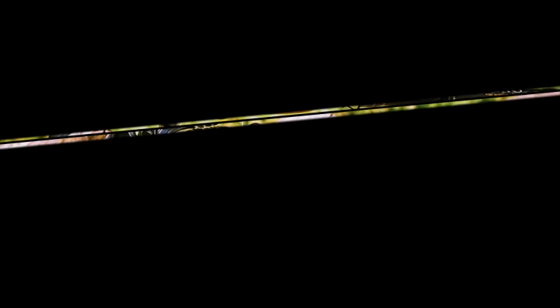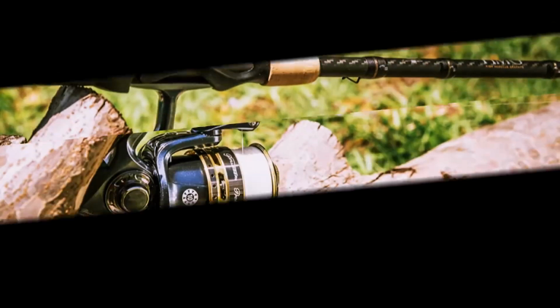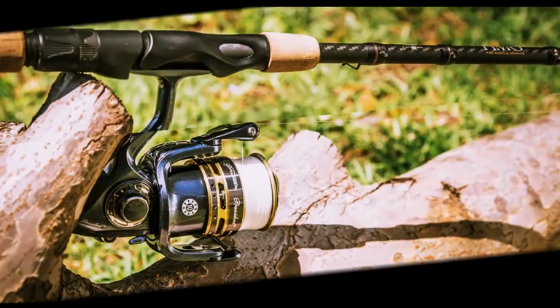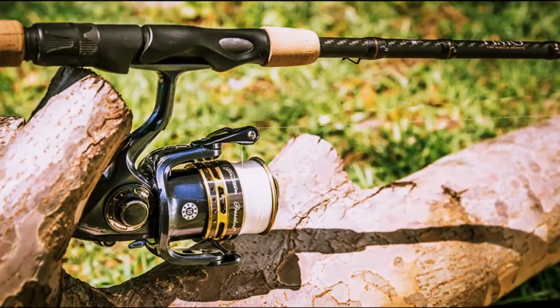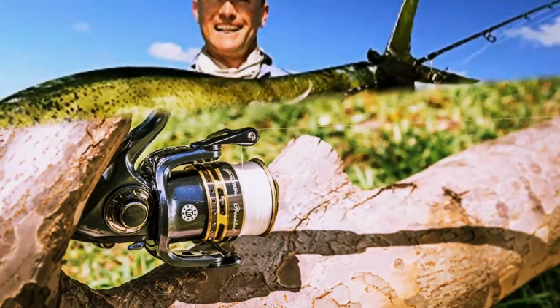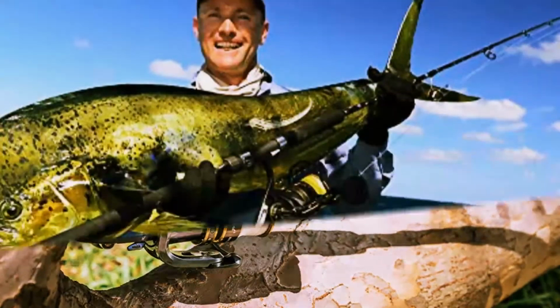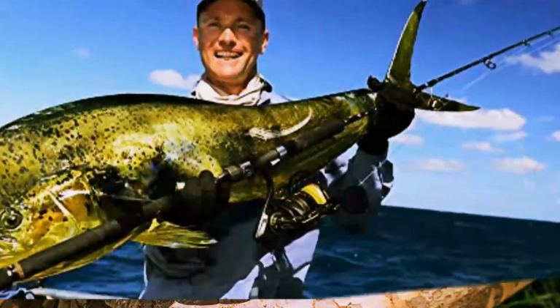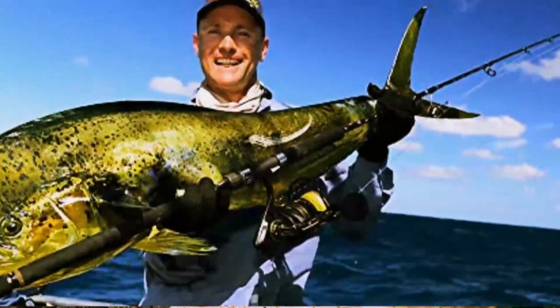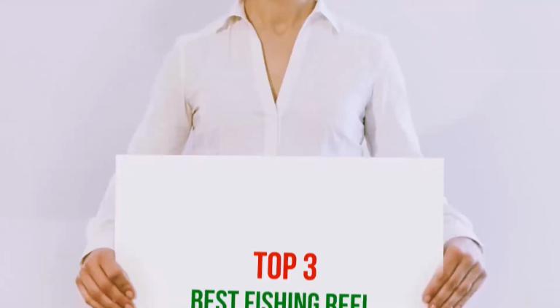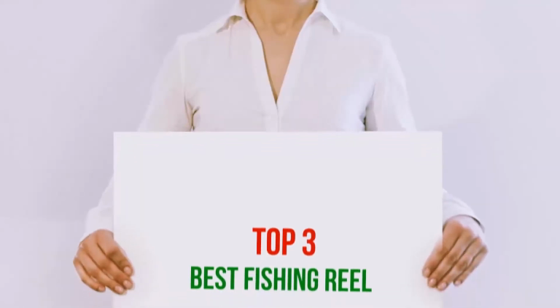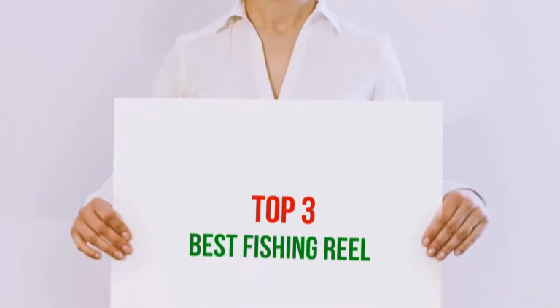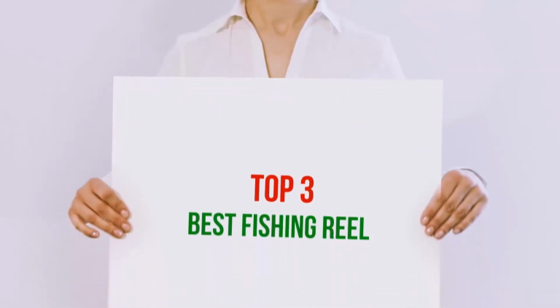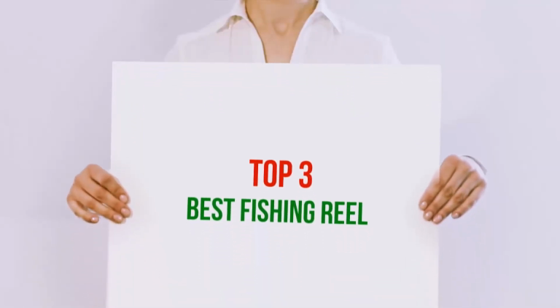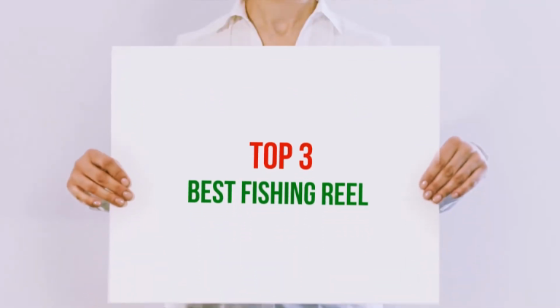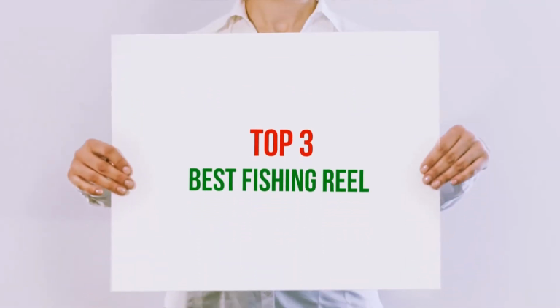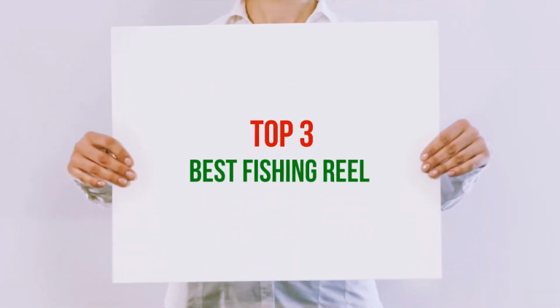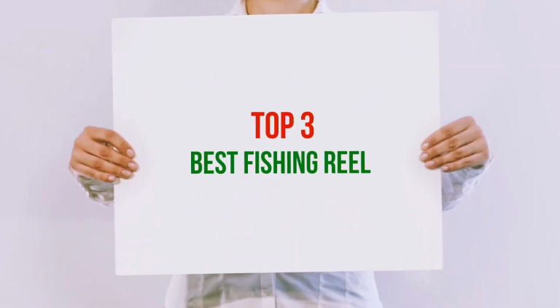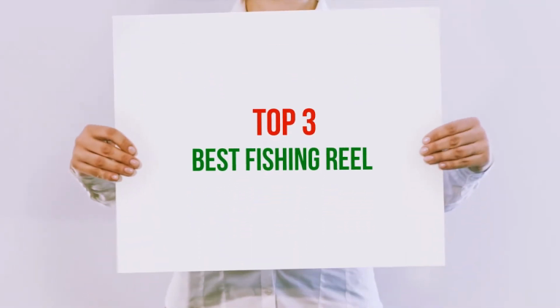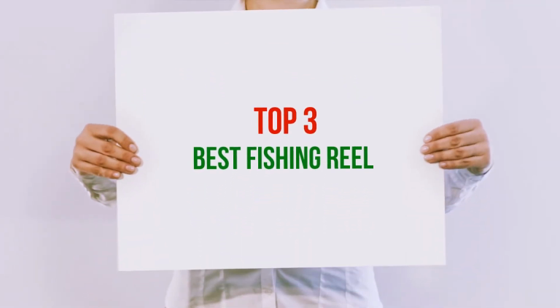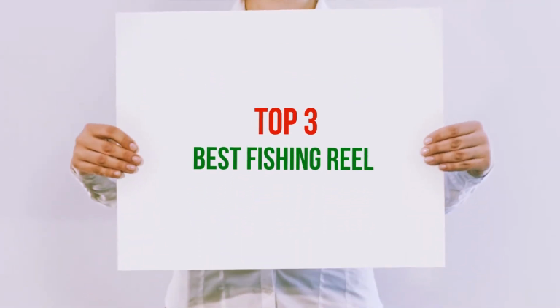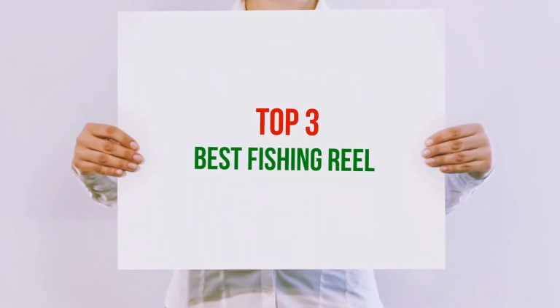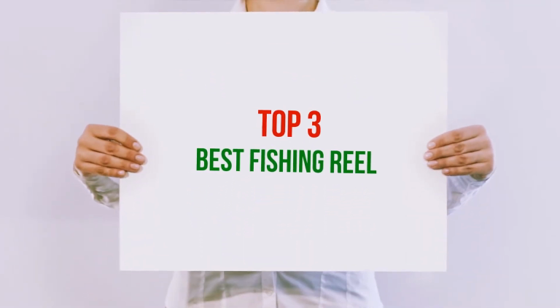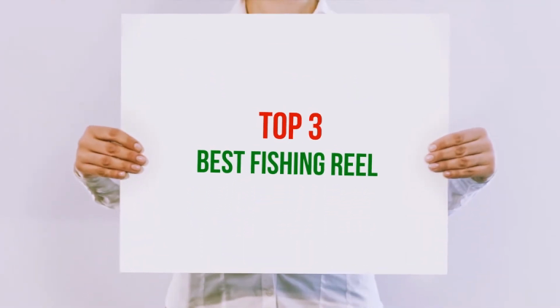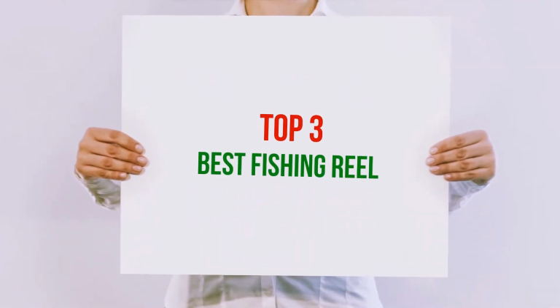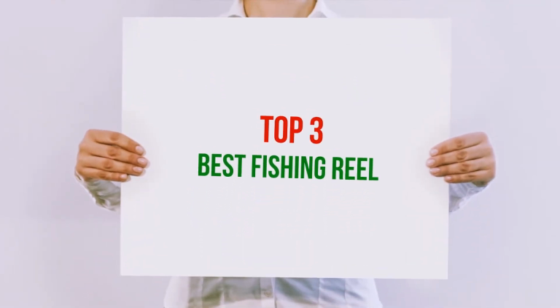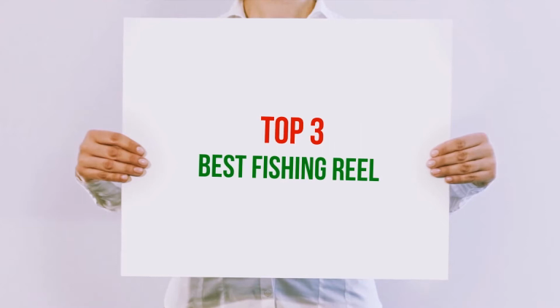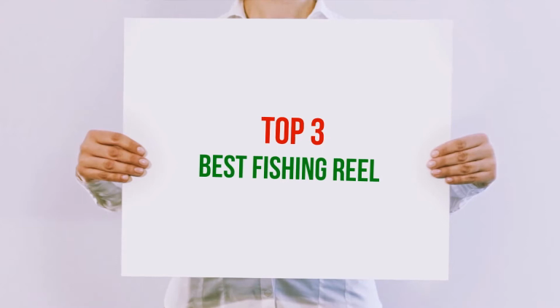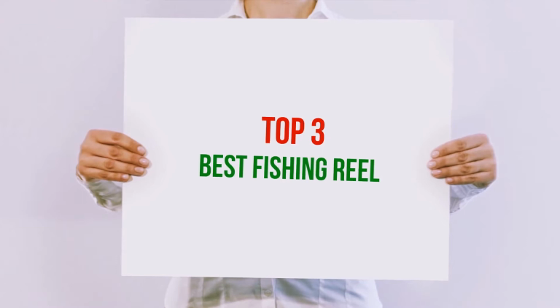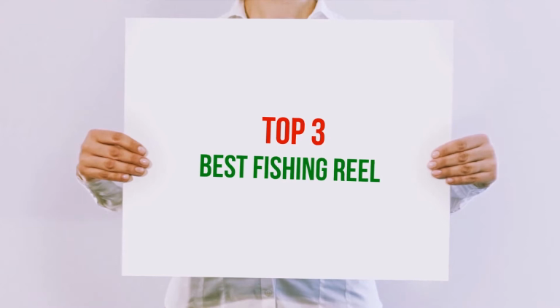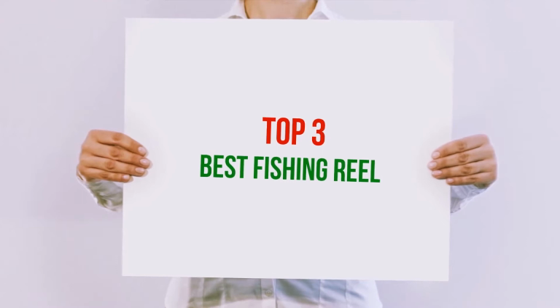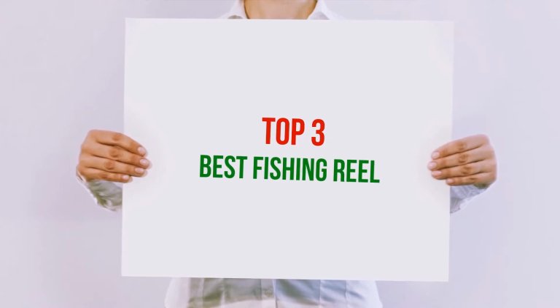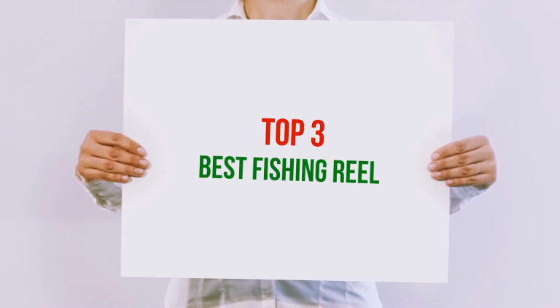Hi guys, welcome back to my channel. In today's video, we're gonna check out the top 3 best fishing reels.